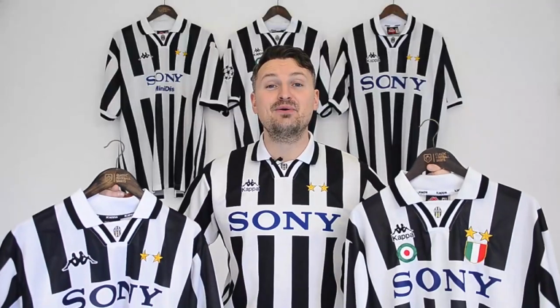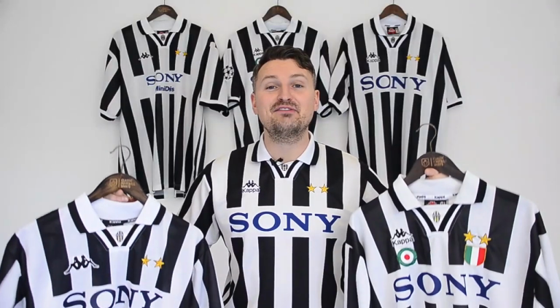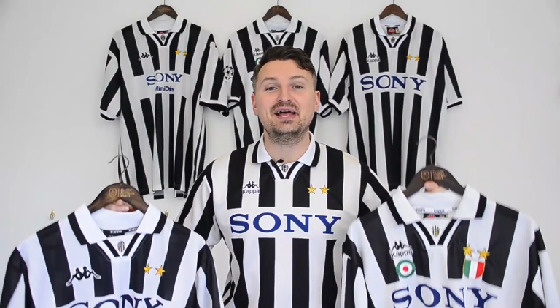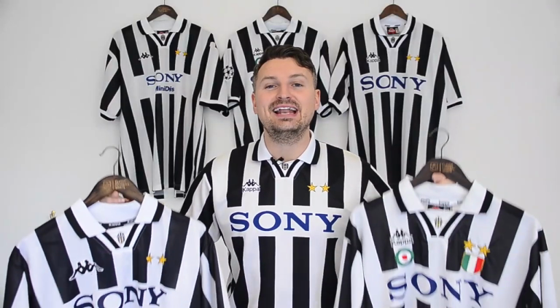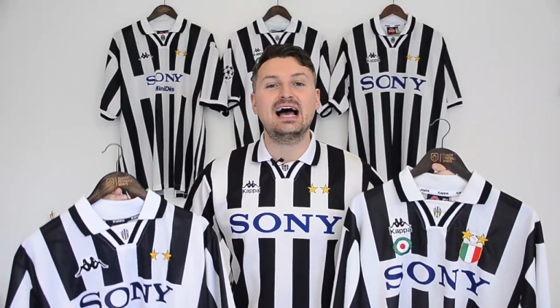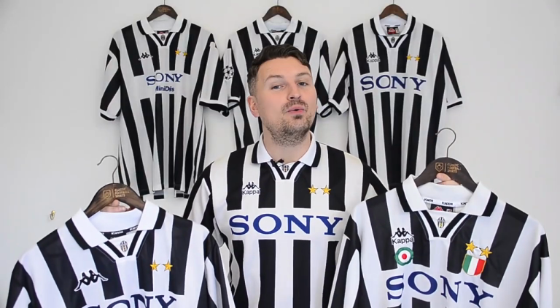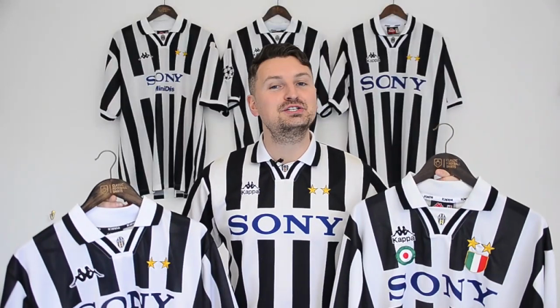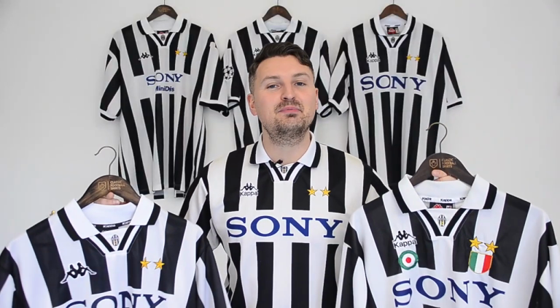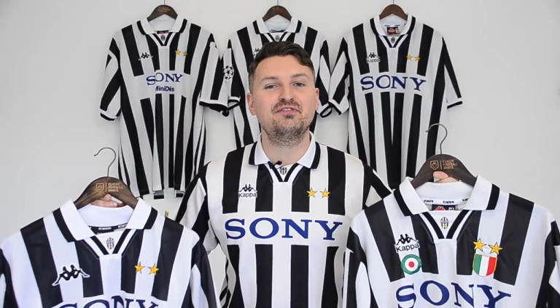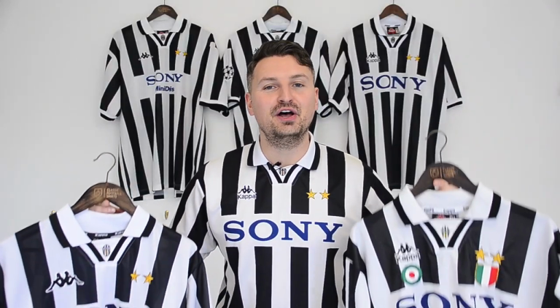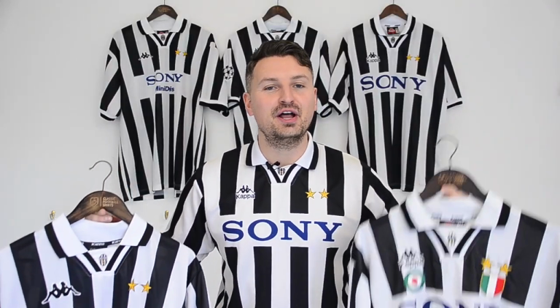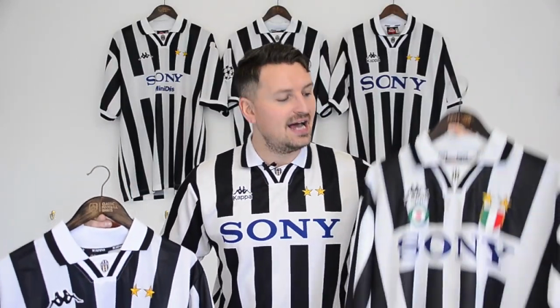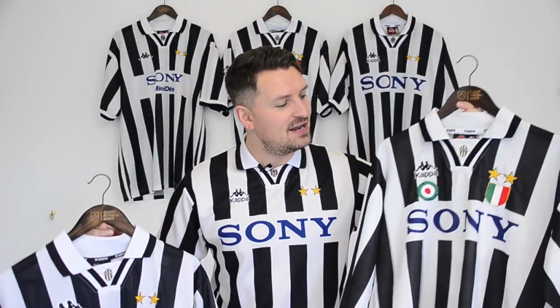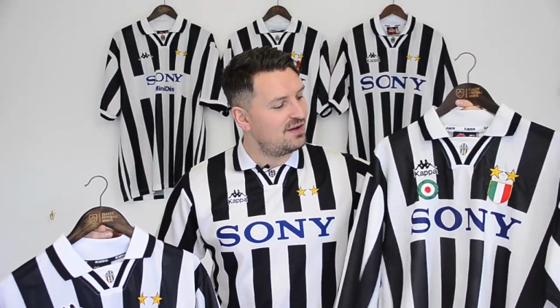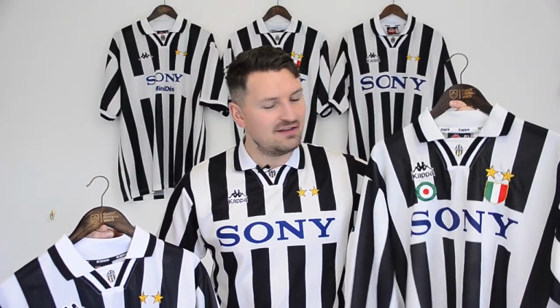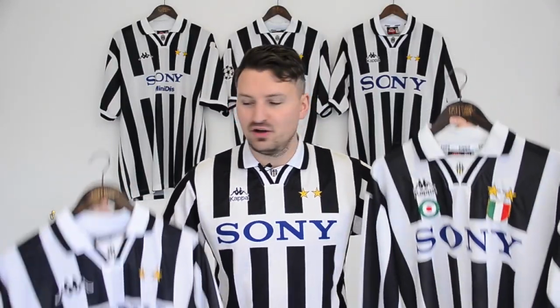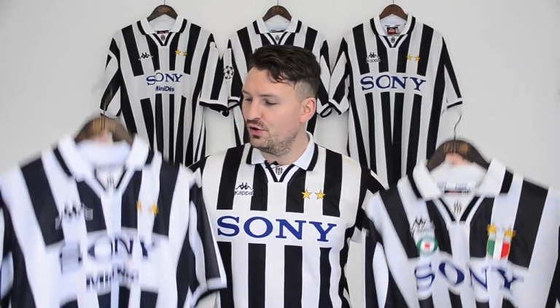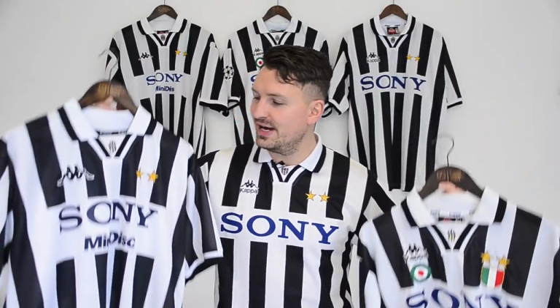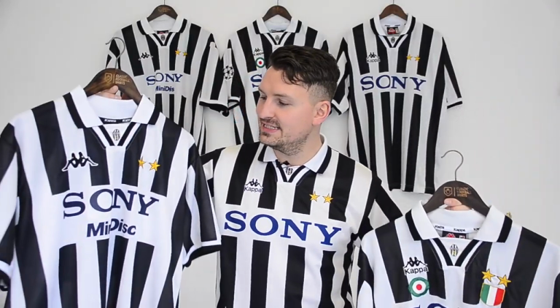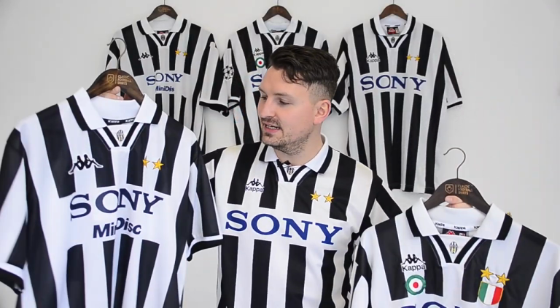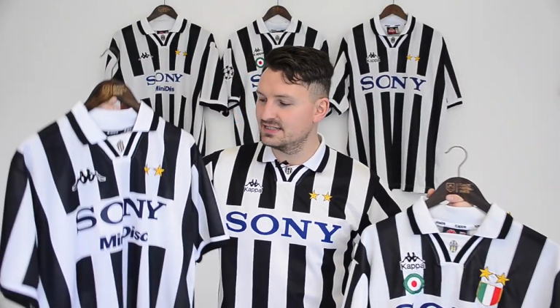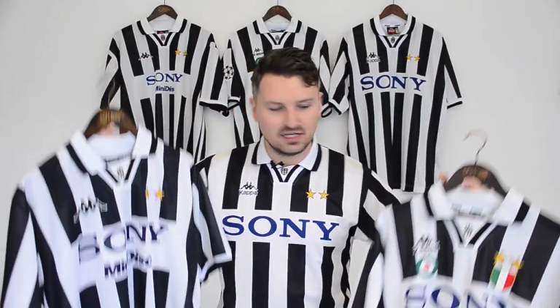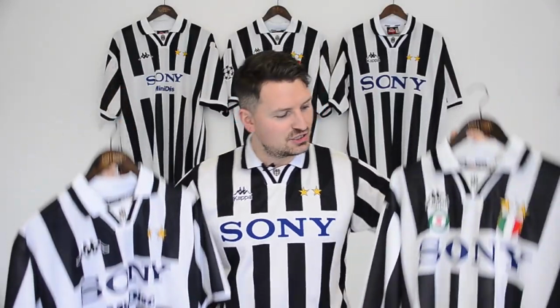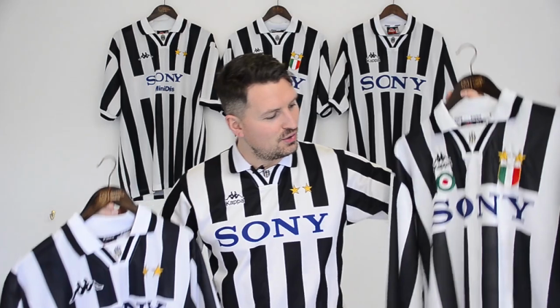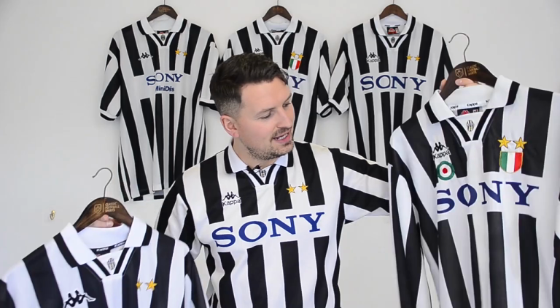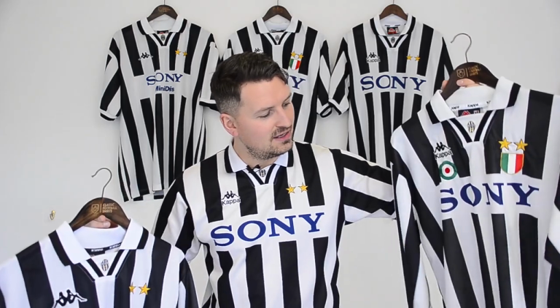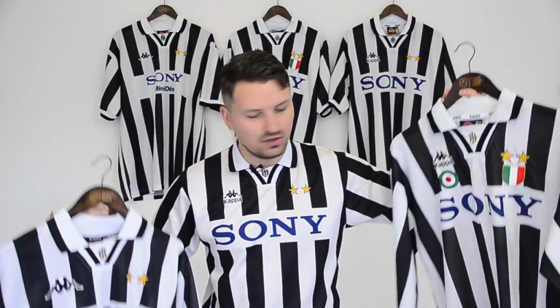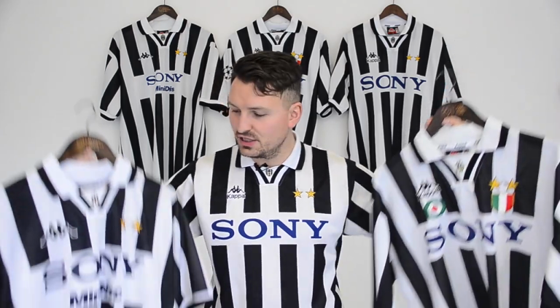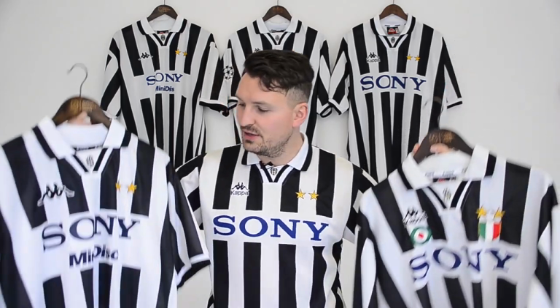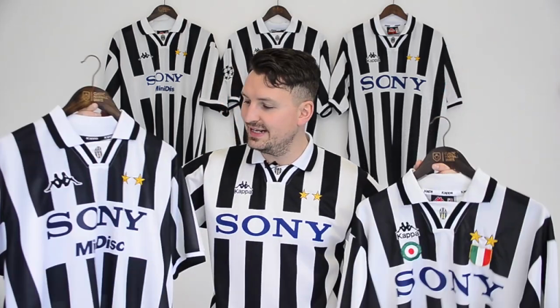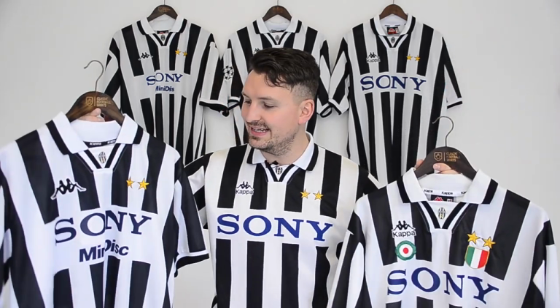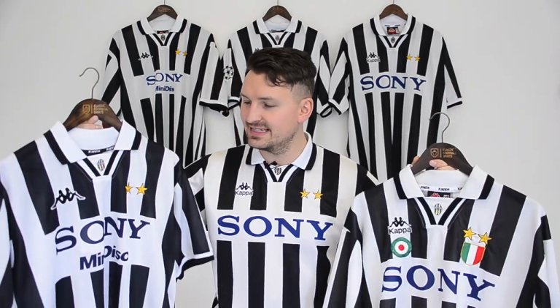So there you have it. Which do you prefer? 95 or 96? Sony or Sony Minidisc?